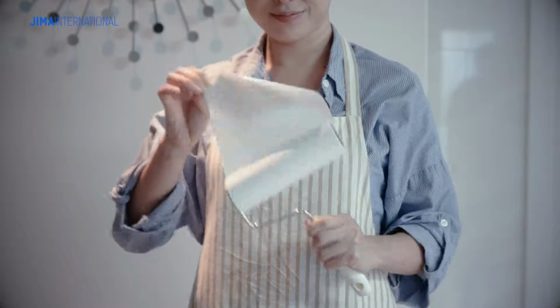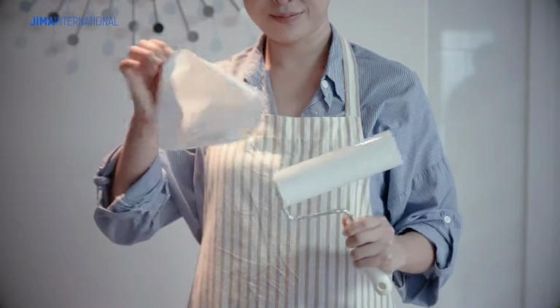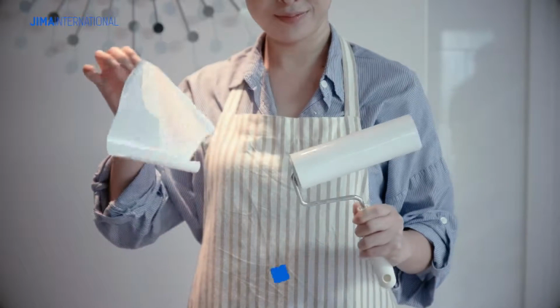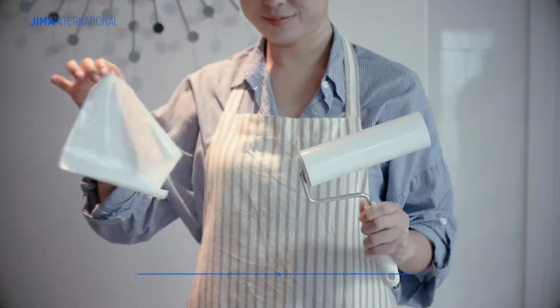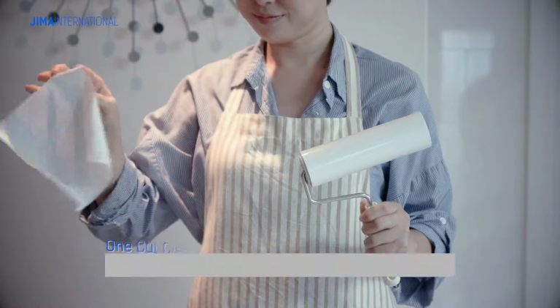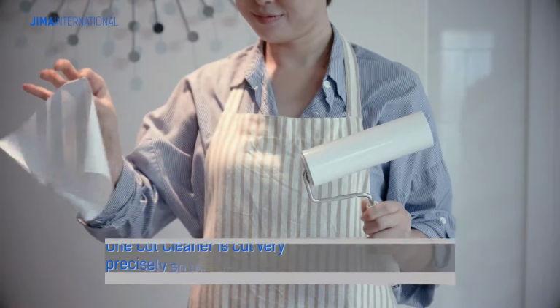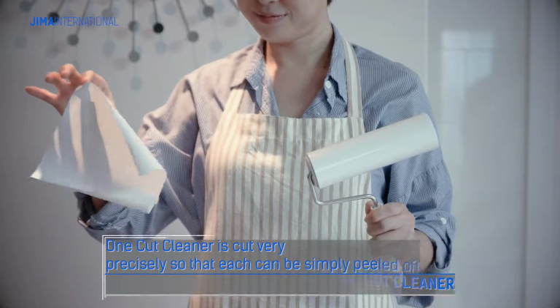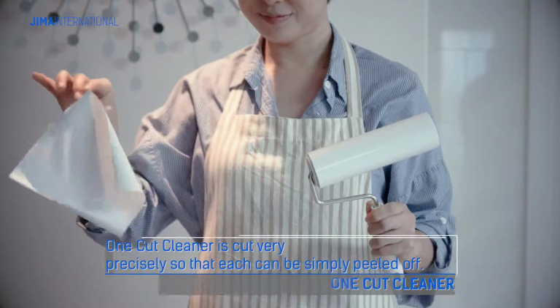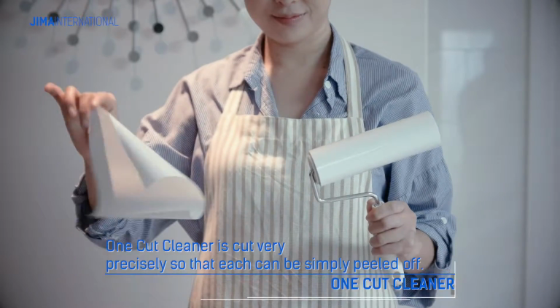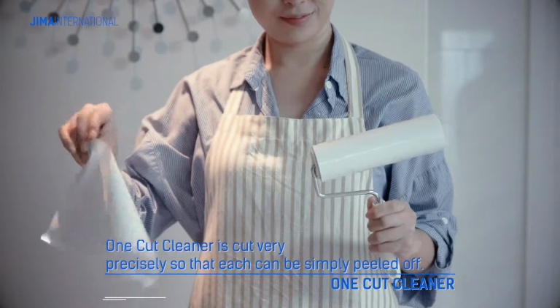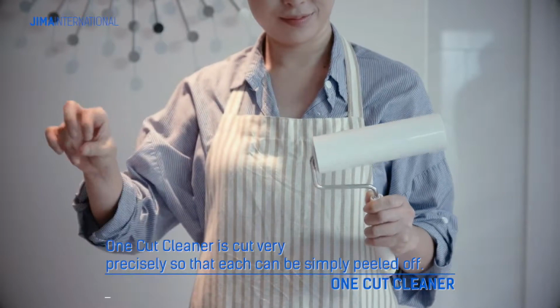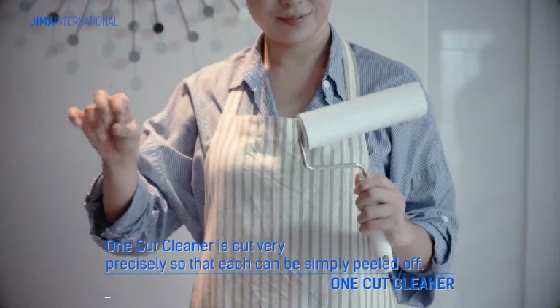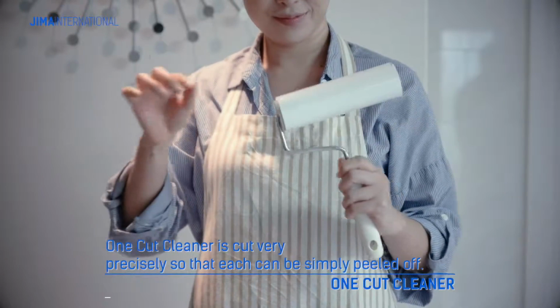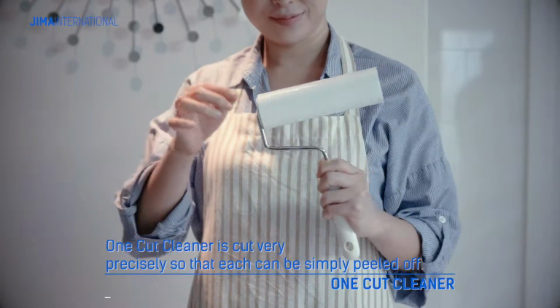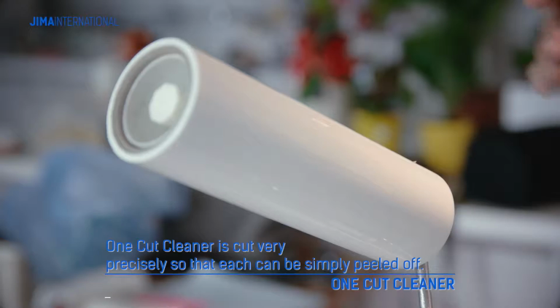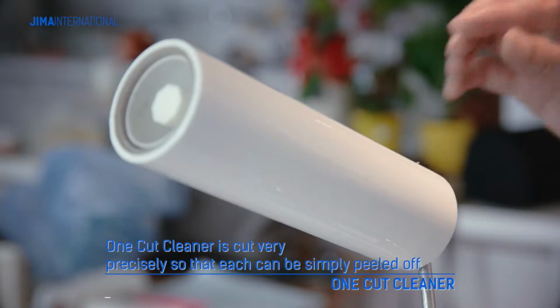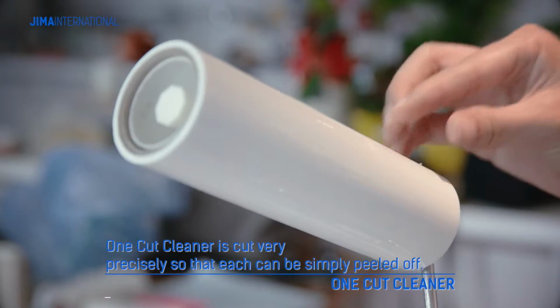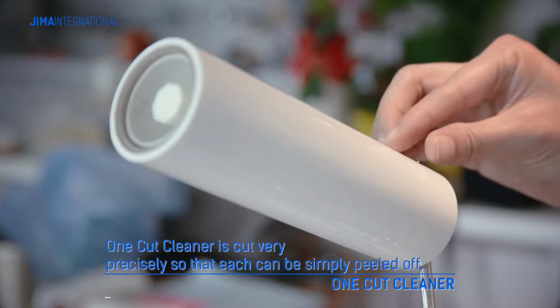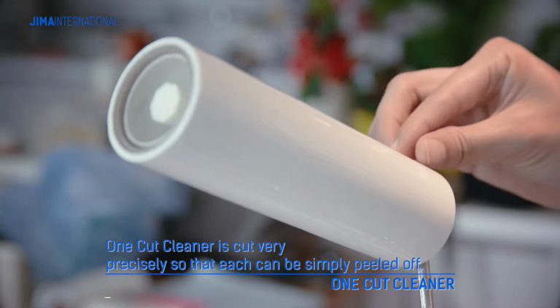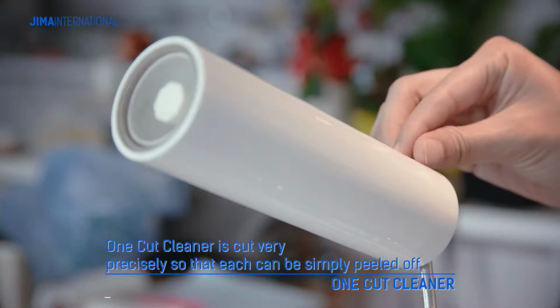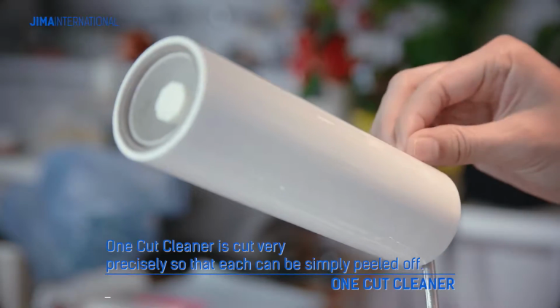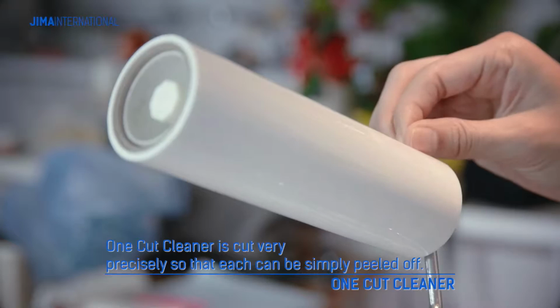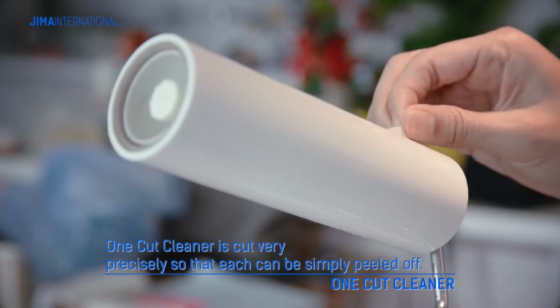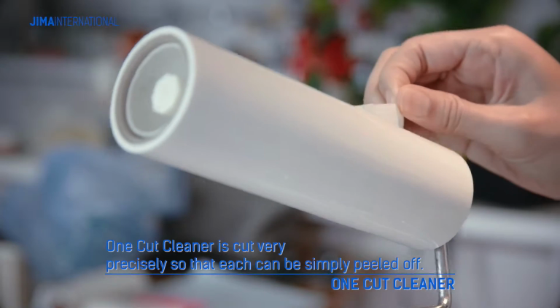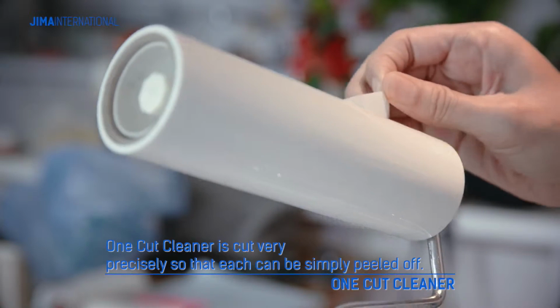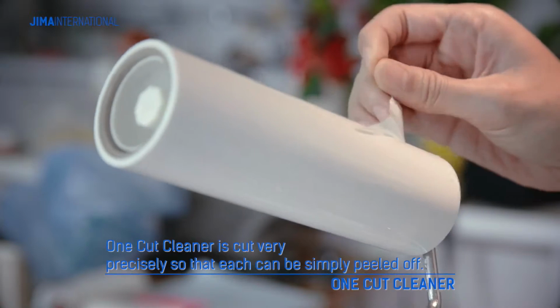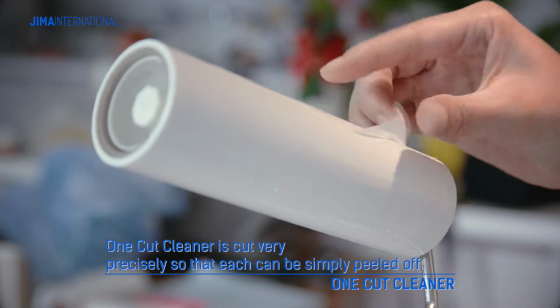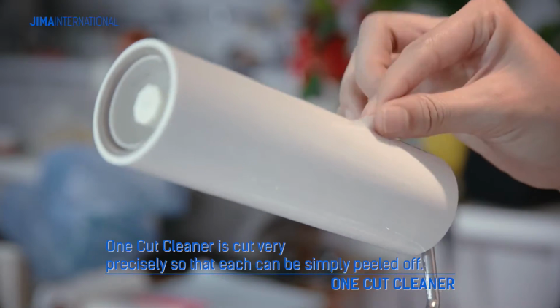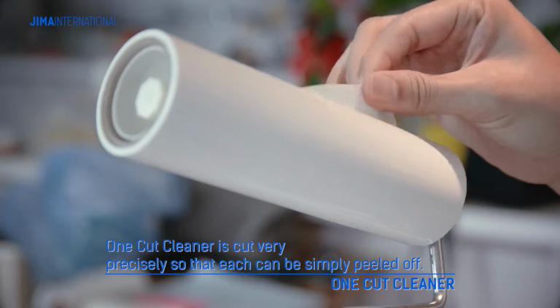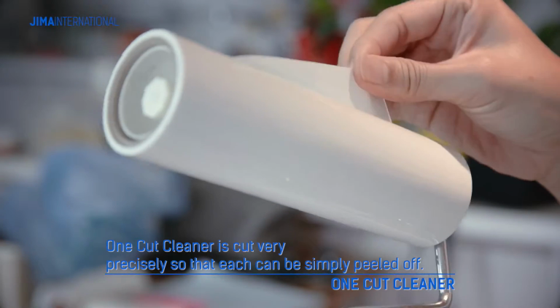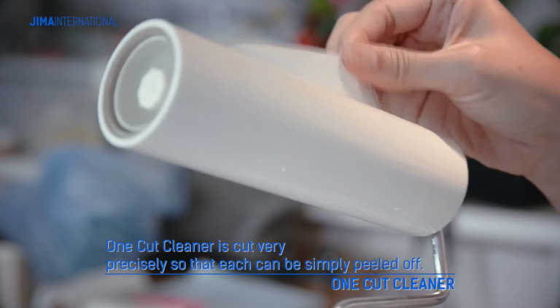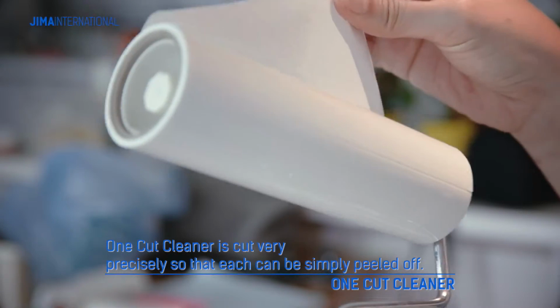Jima's One-Cut Cleaner is cut very precisely so that each can be simply peeled off, making it very easy and comfortable to use.